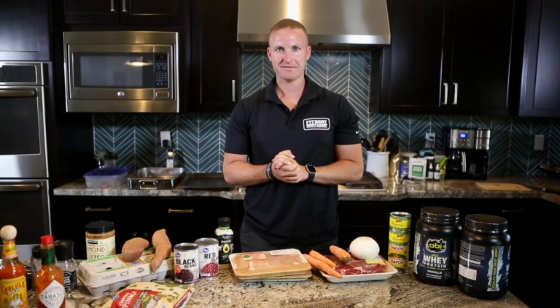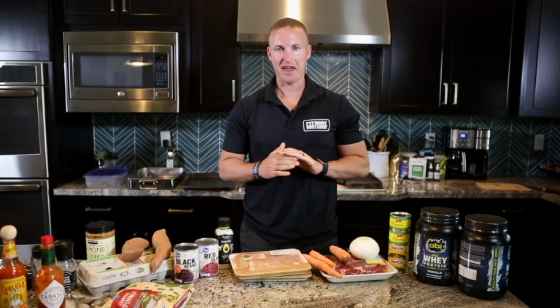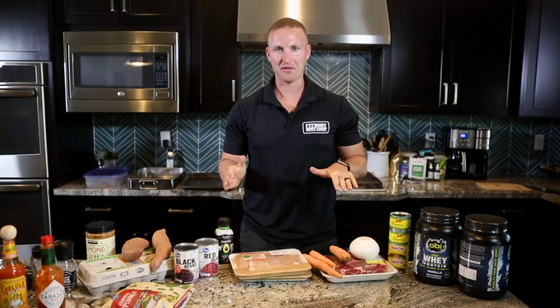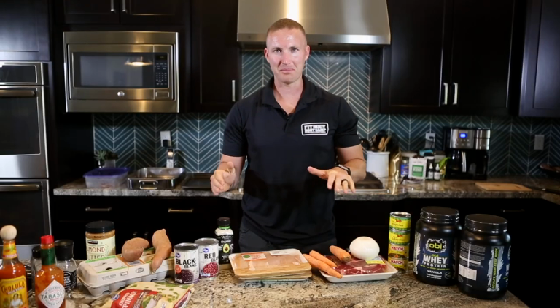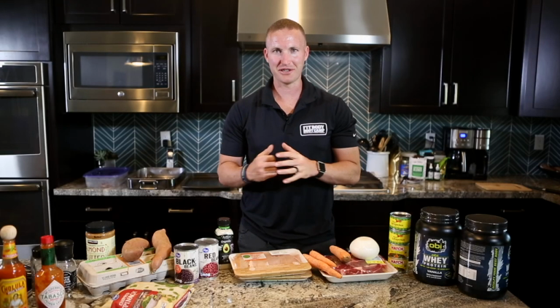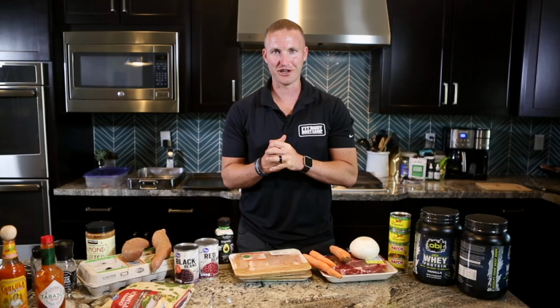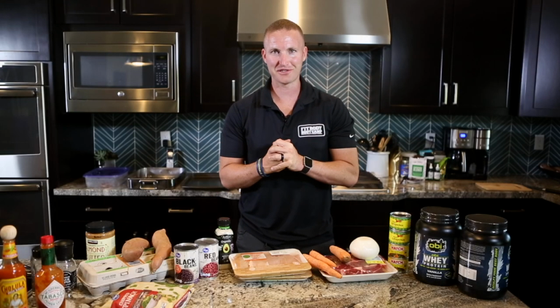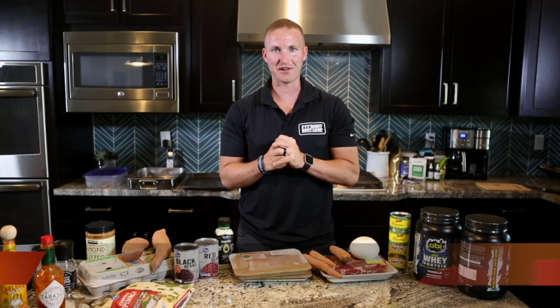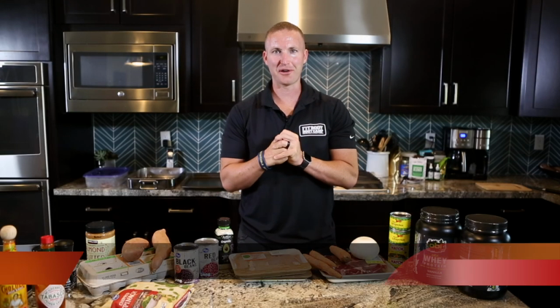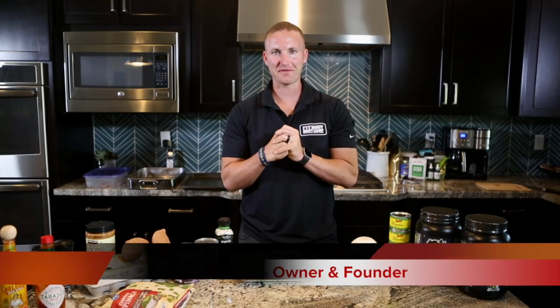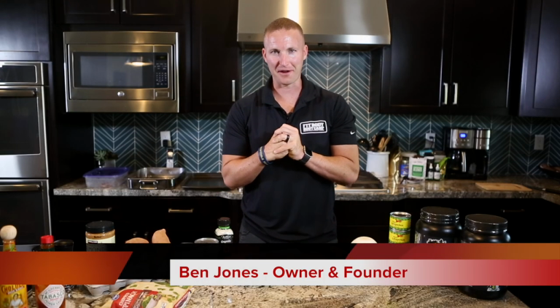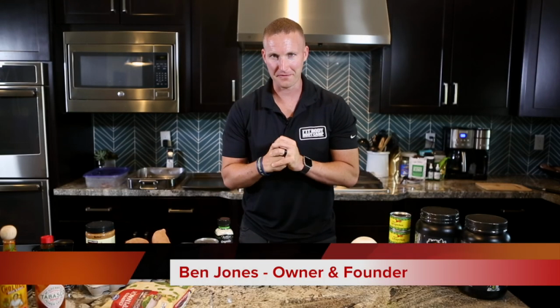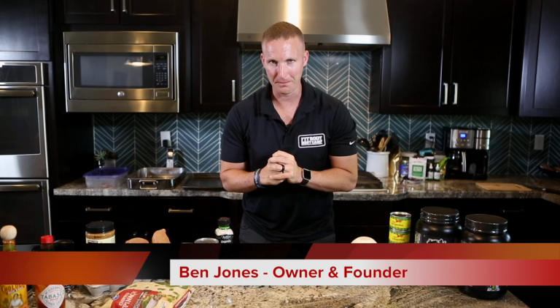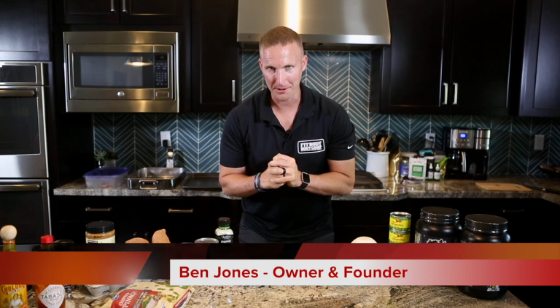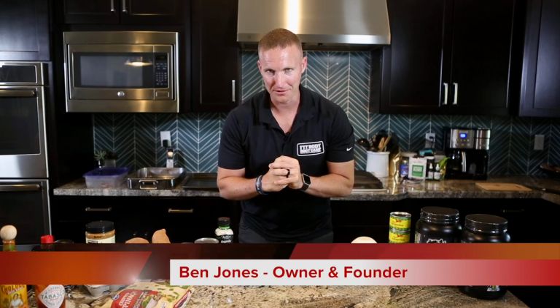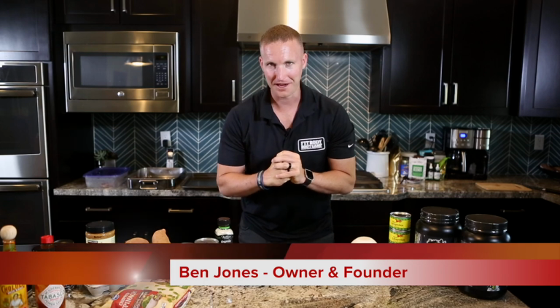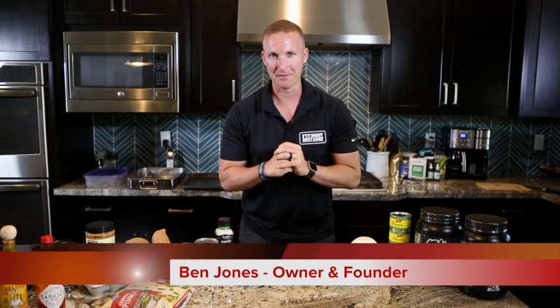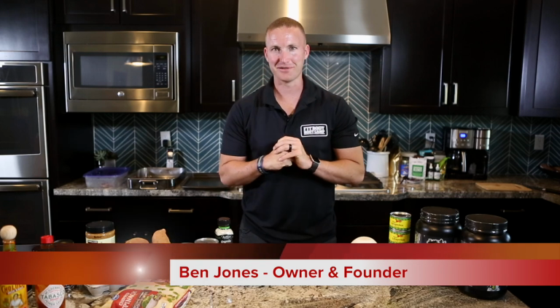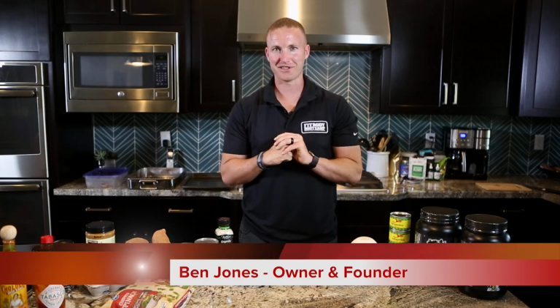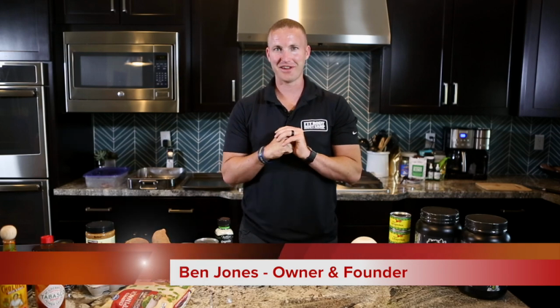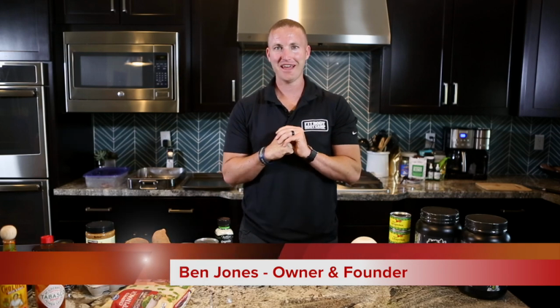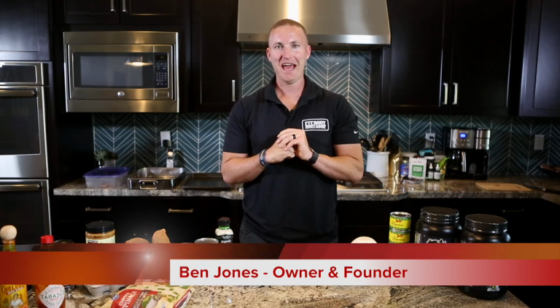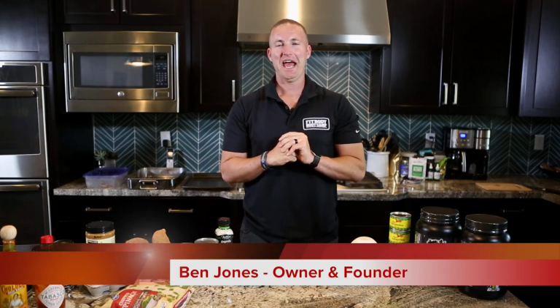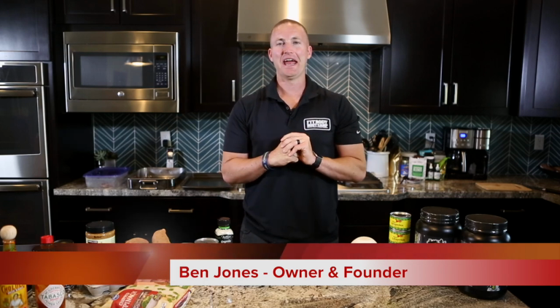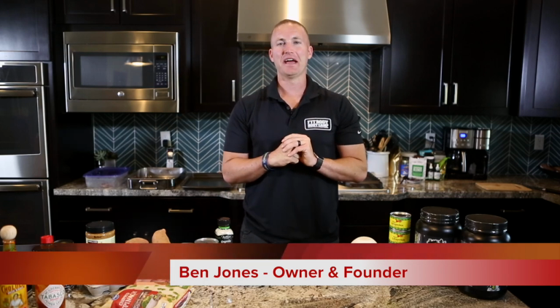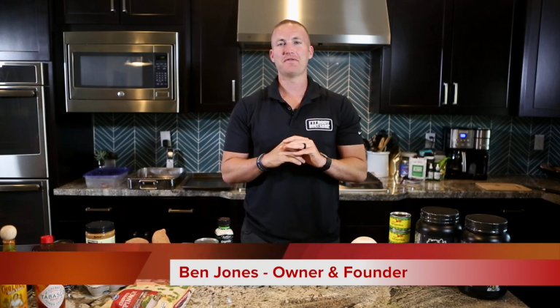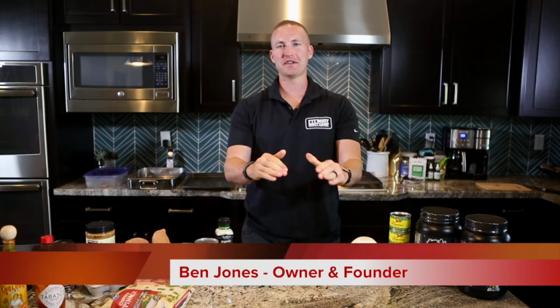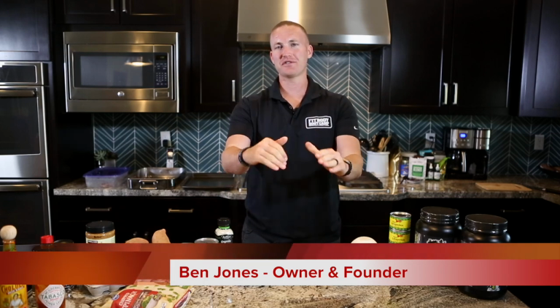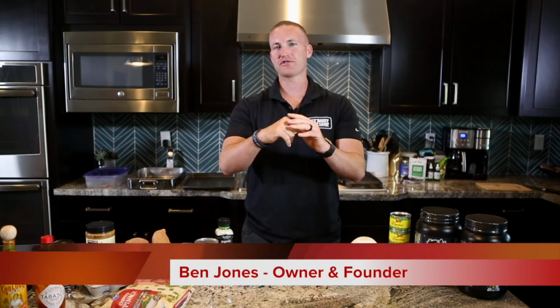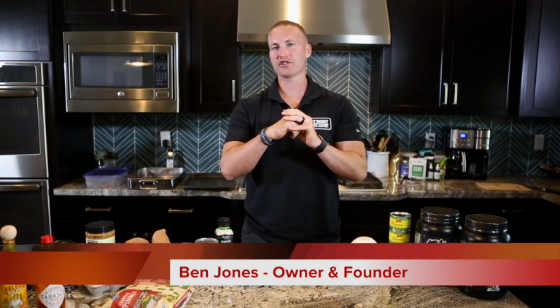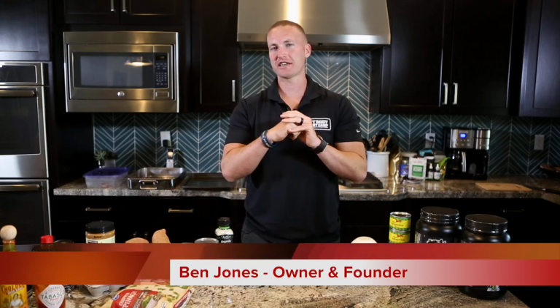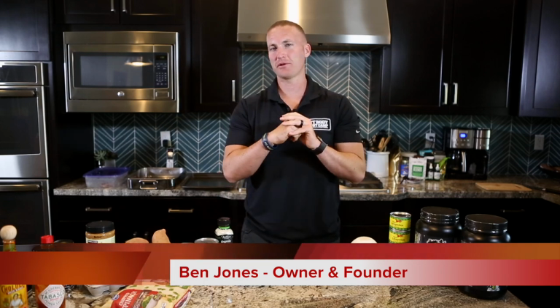Hey everyone, Ben Jones here, owner and founder of Fit Body Boot Camp Arizona and fitness and nutrition expert.